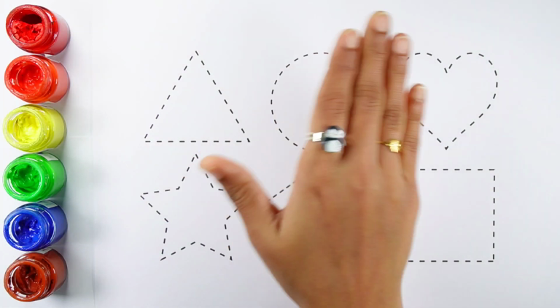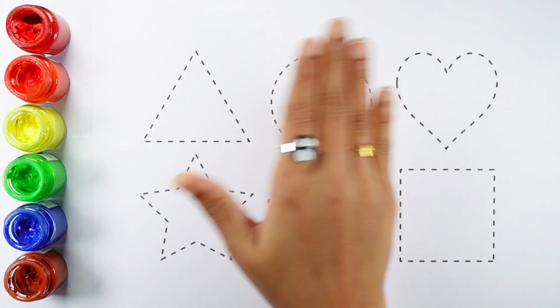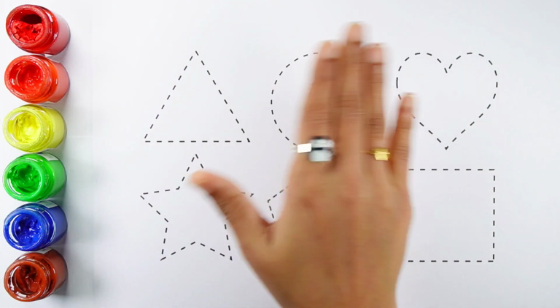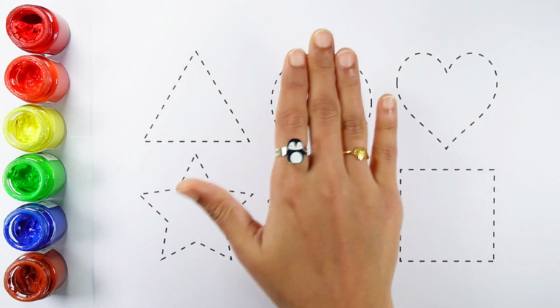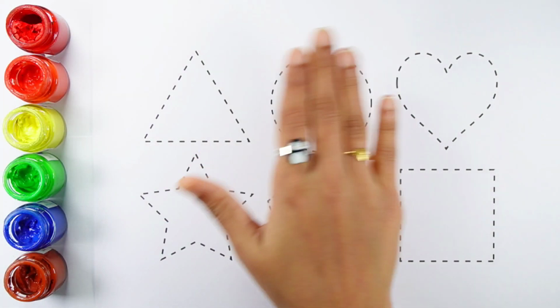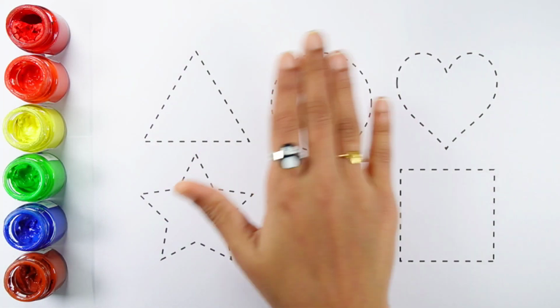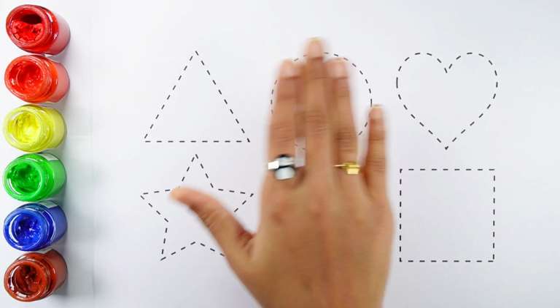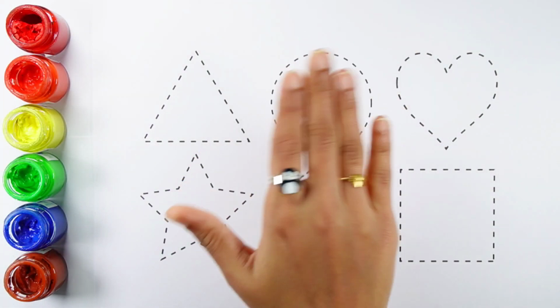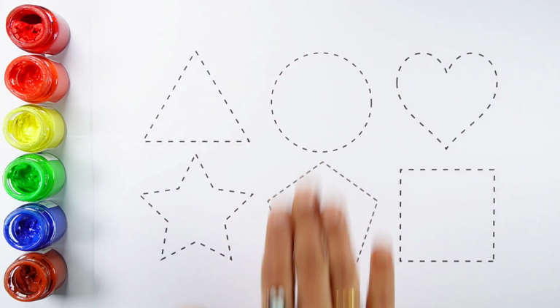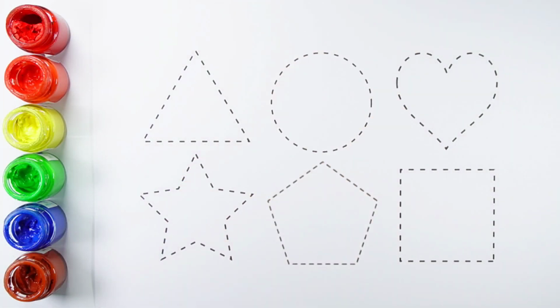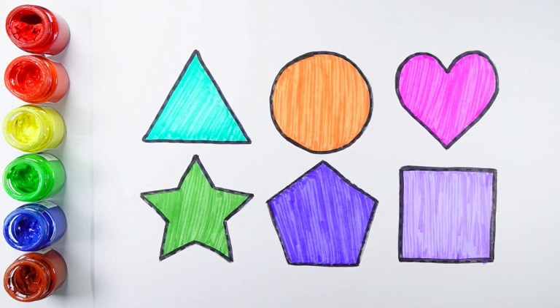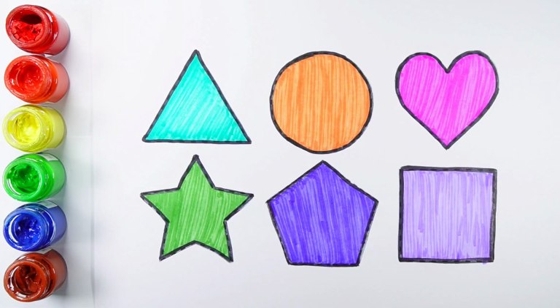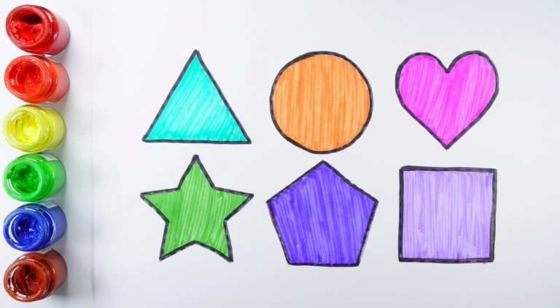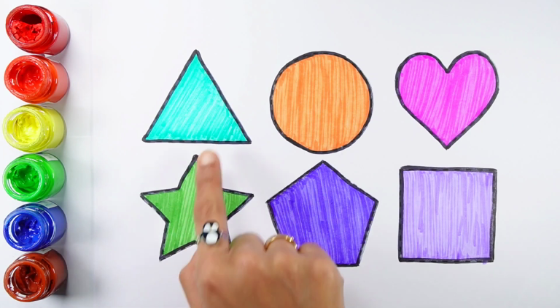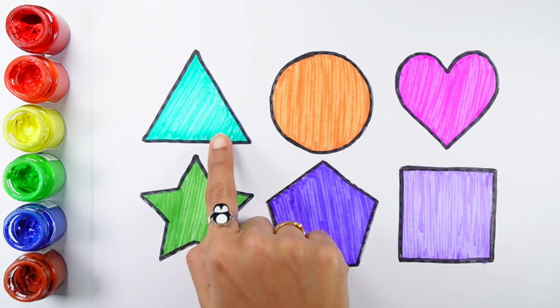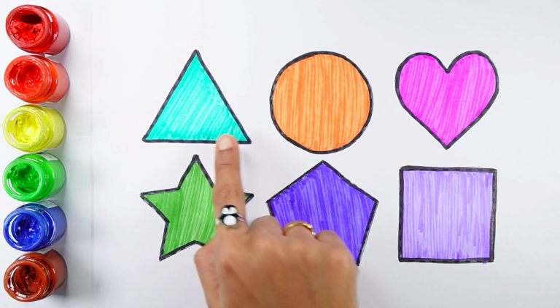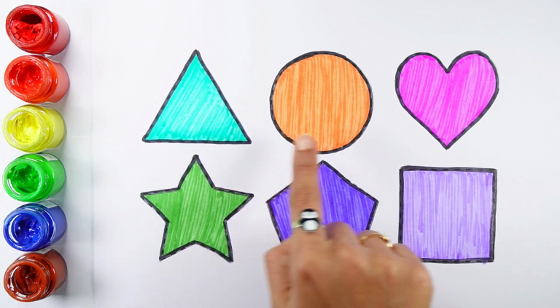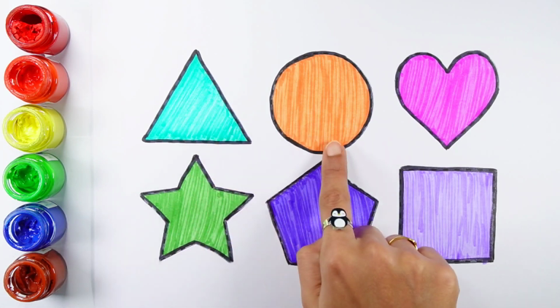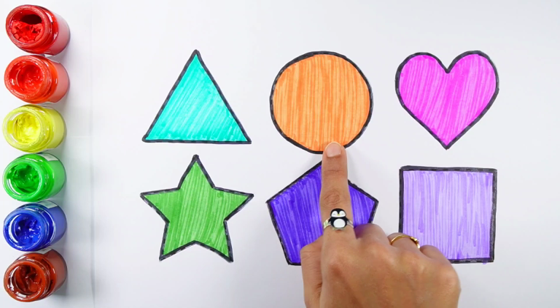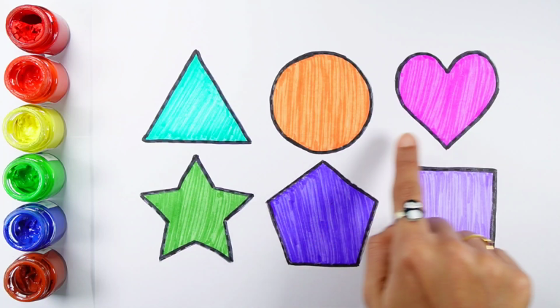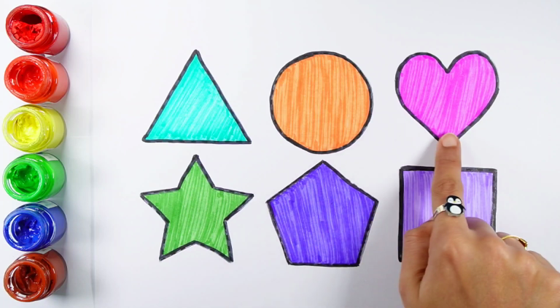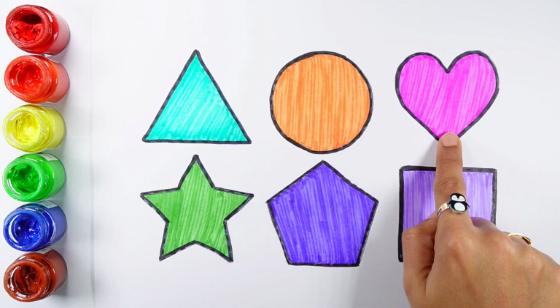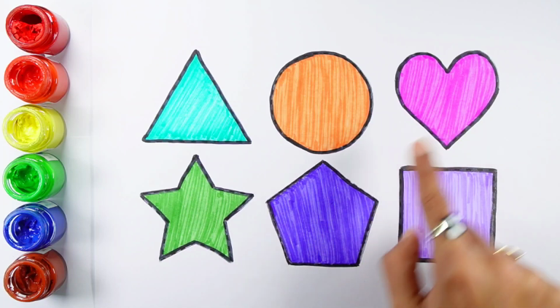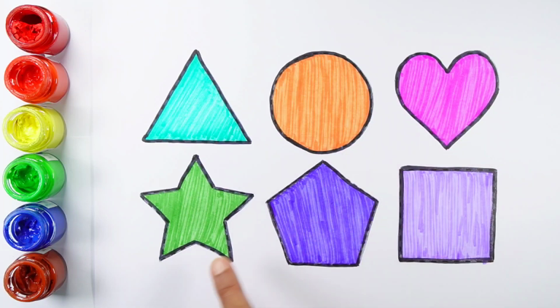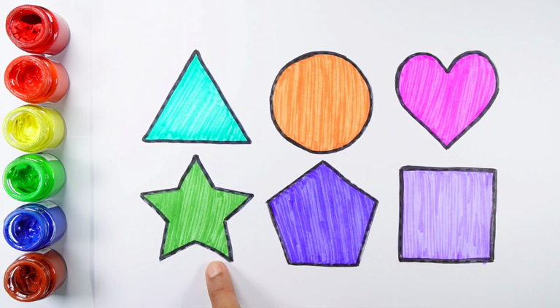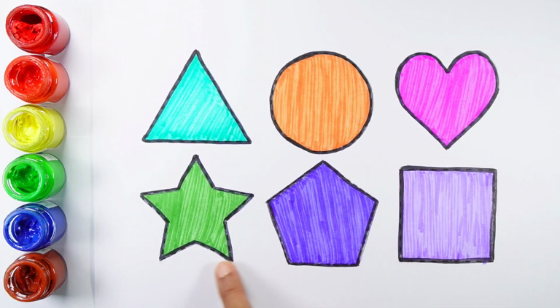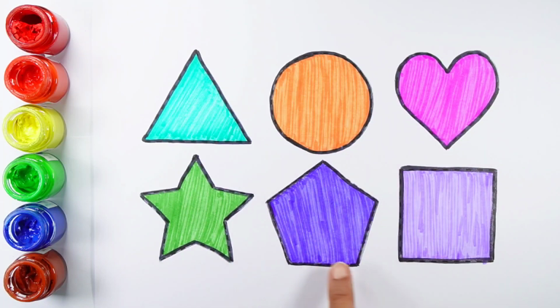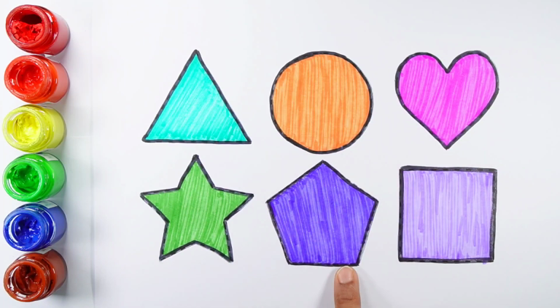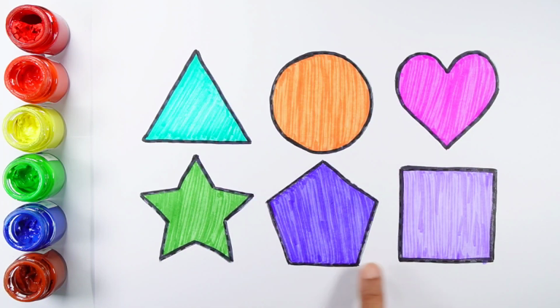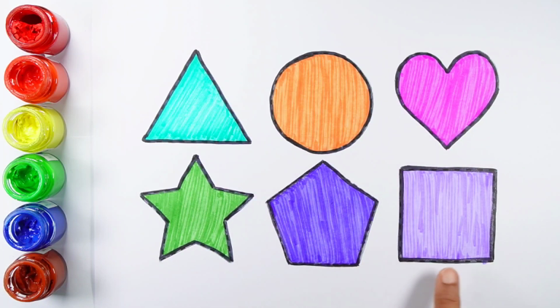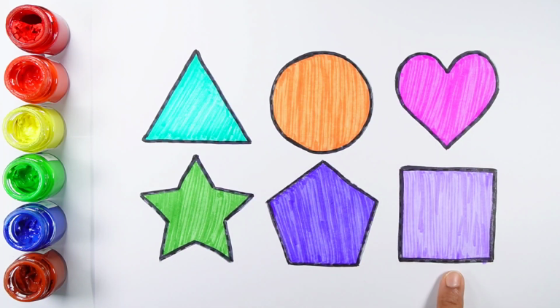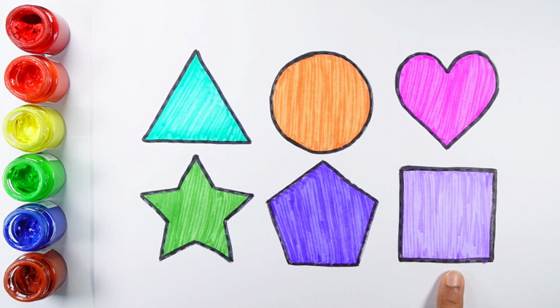Triangle, Circle, Heart, Star, Pentagon, Square.